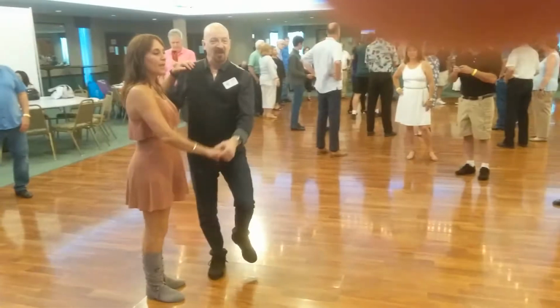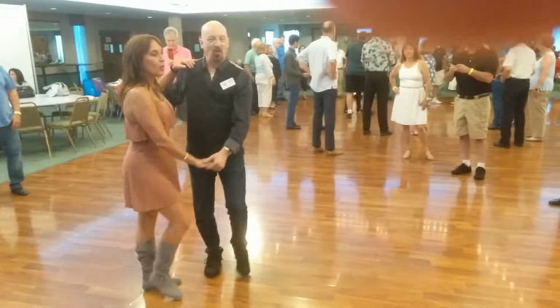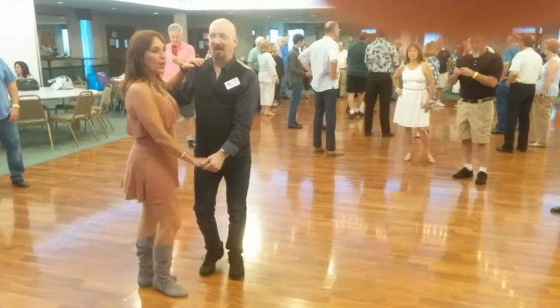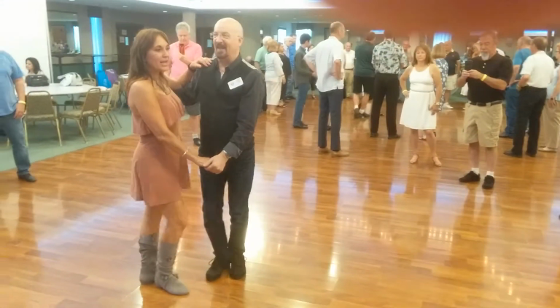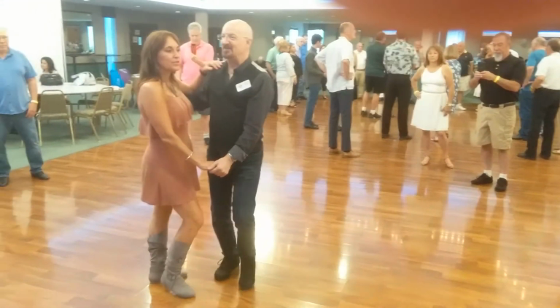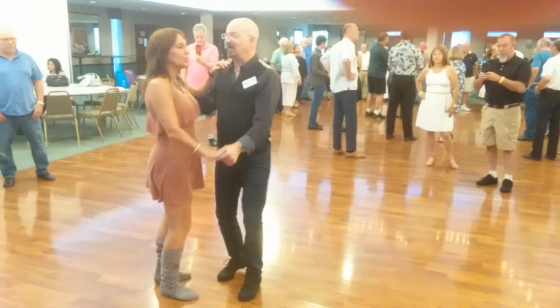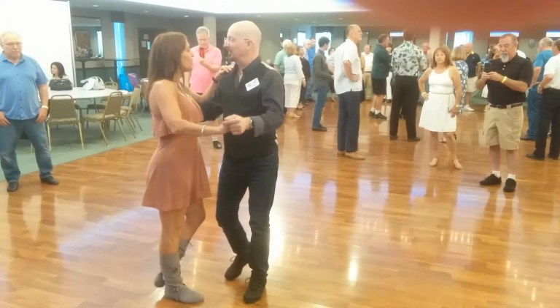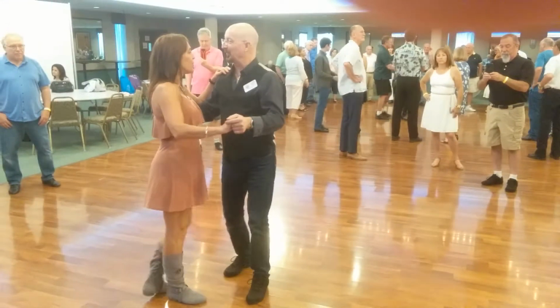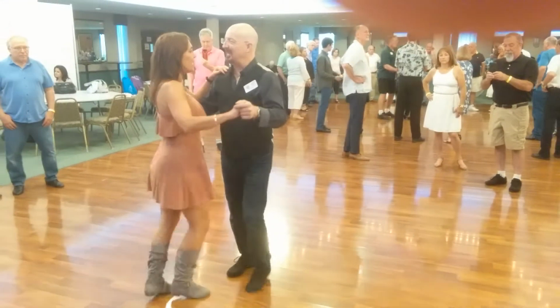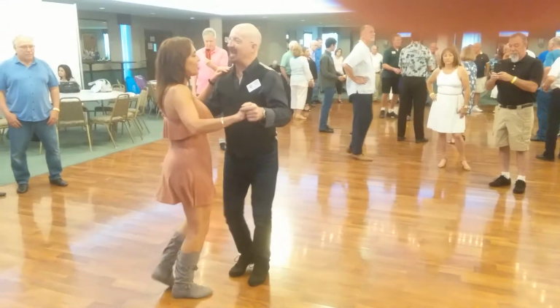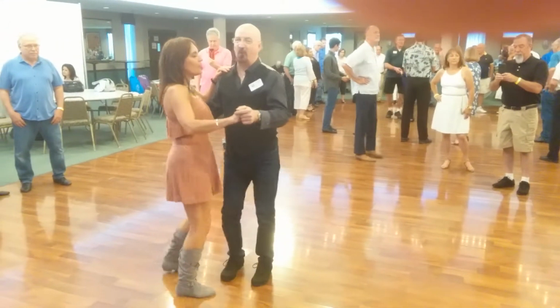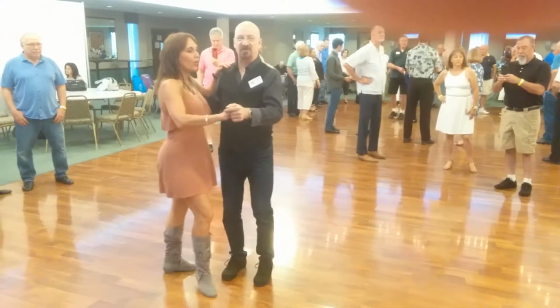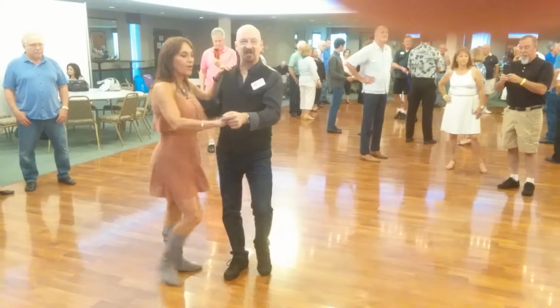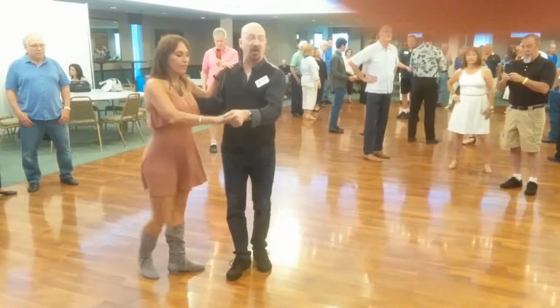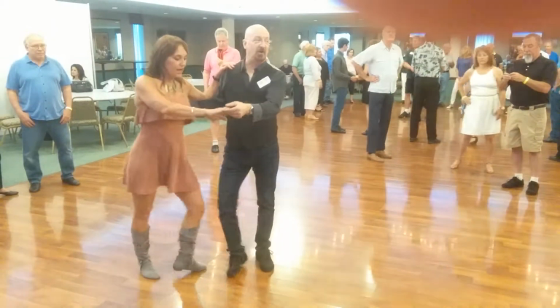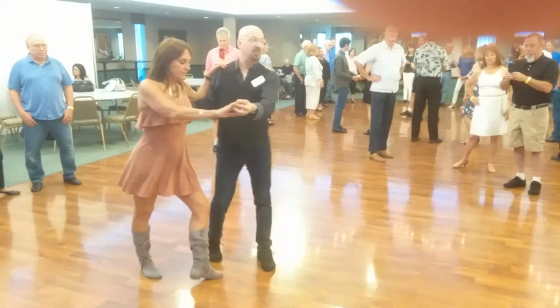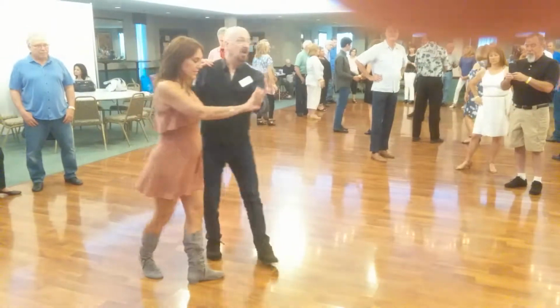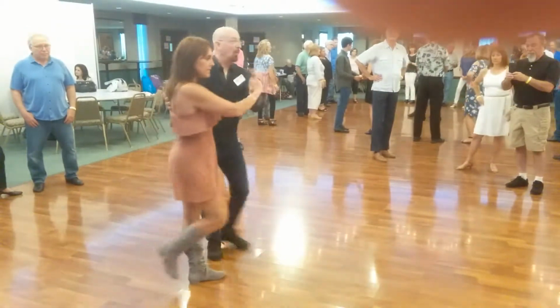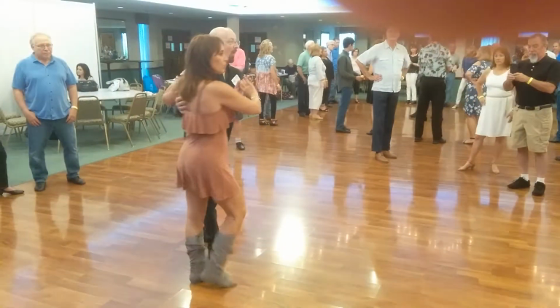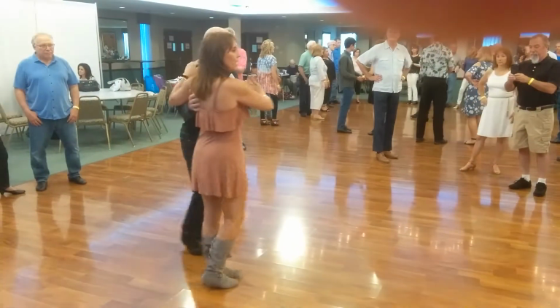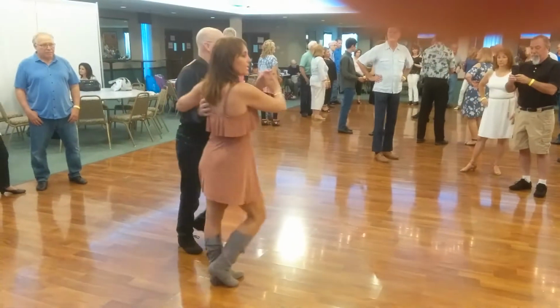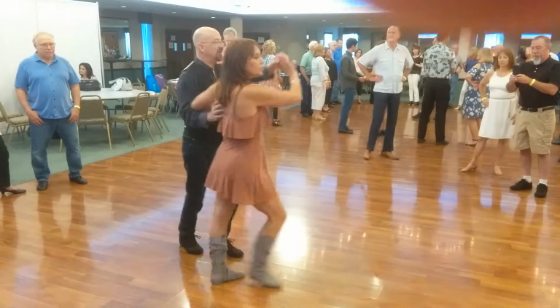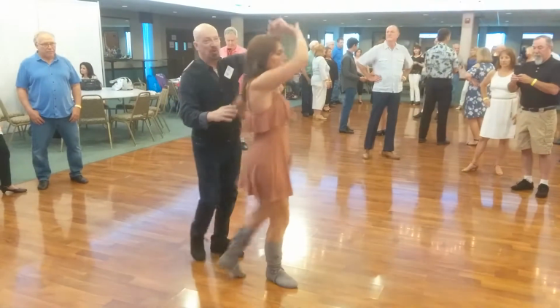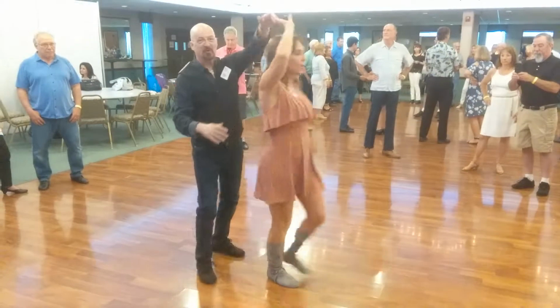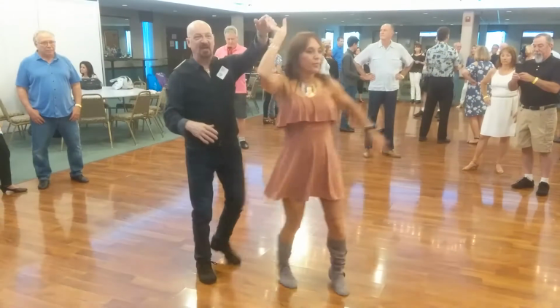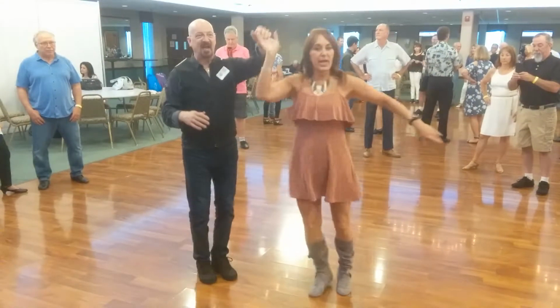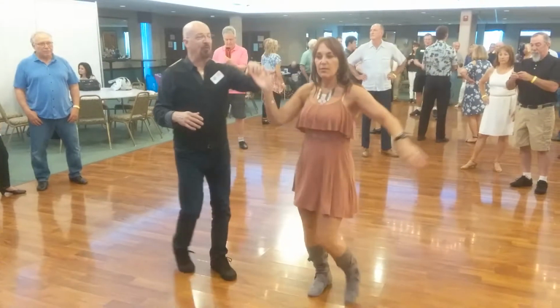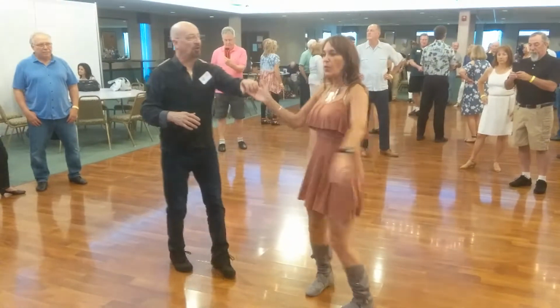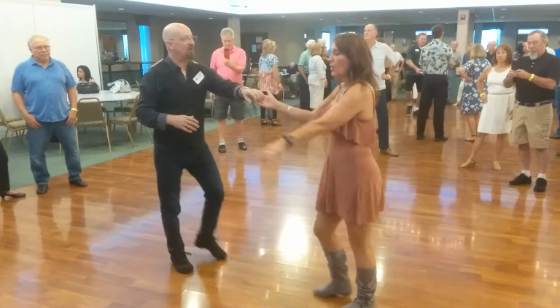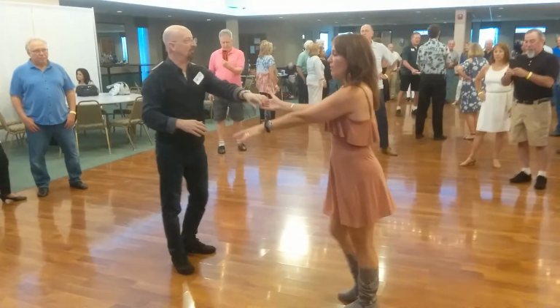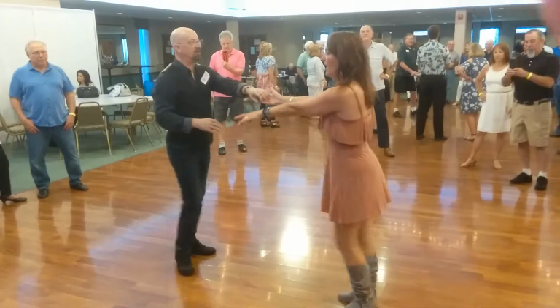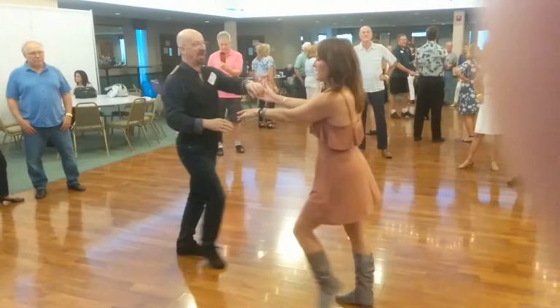1 and 2, 3 and 4, tuck and turn. 1 and 2, 3 and 4, cross over two hands.